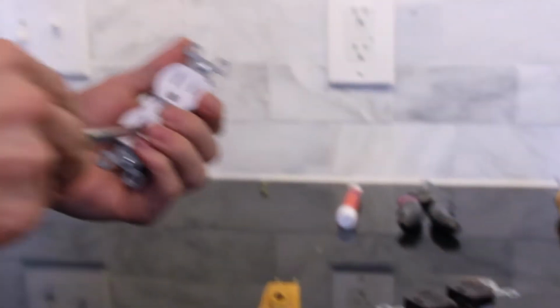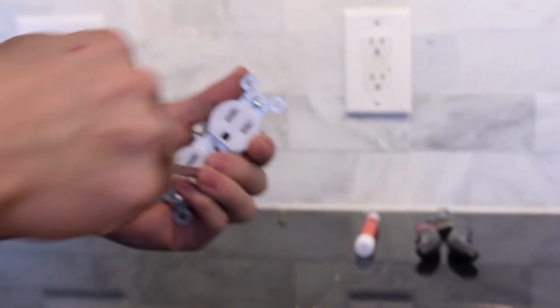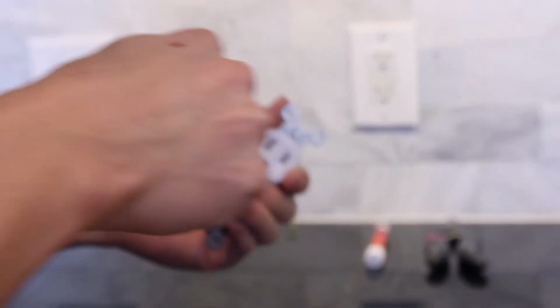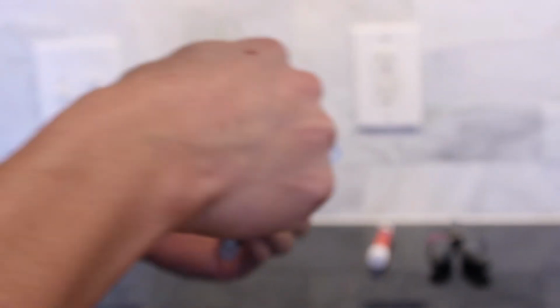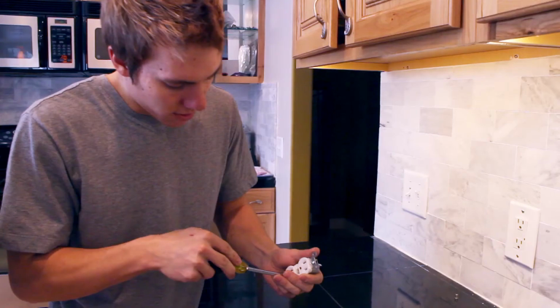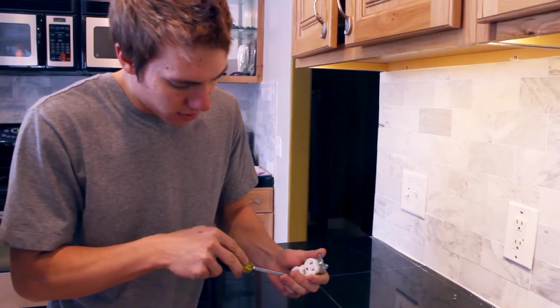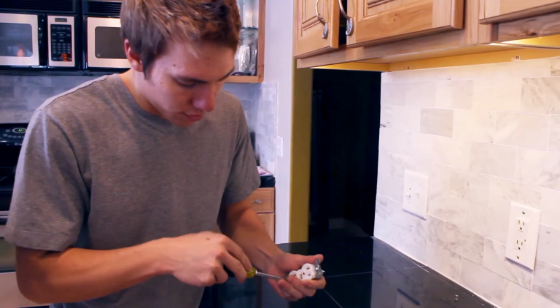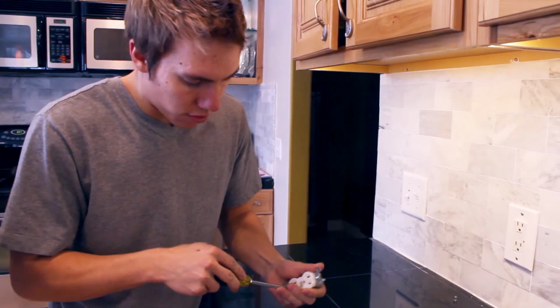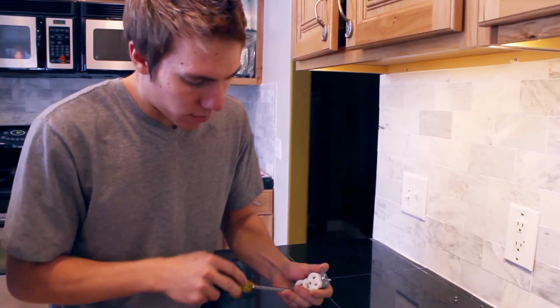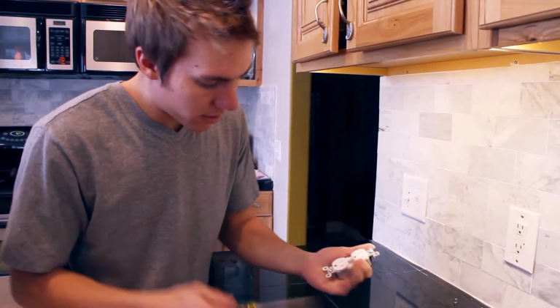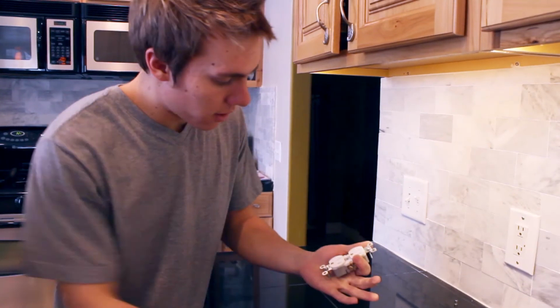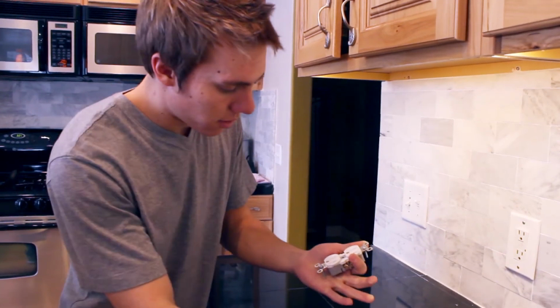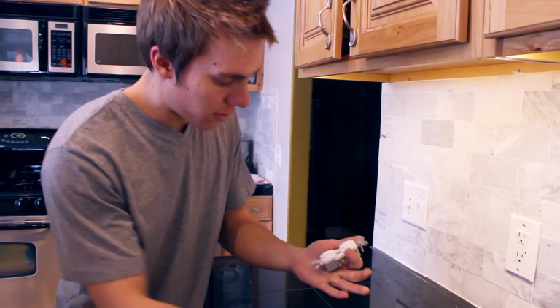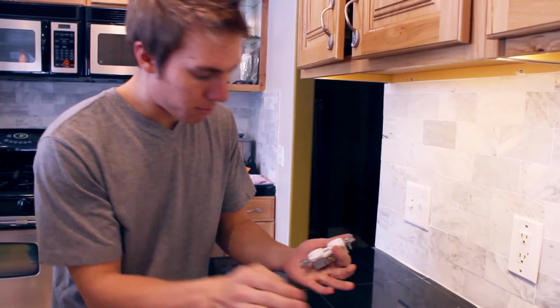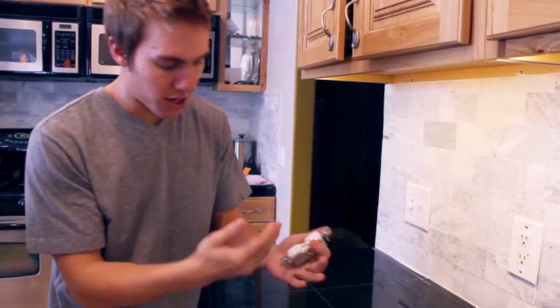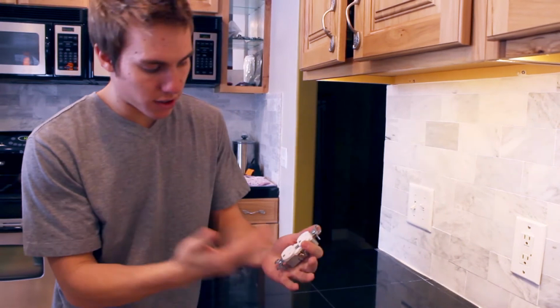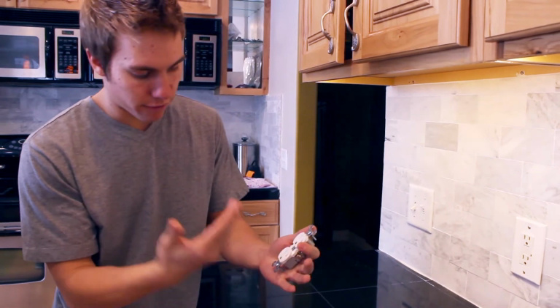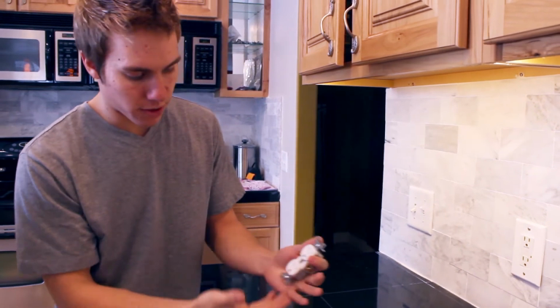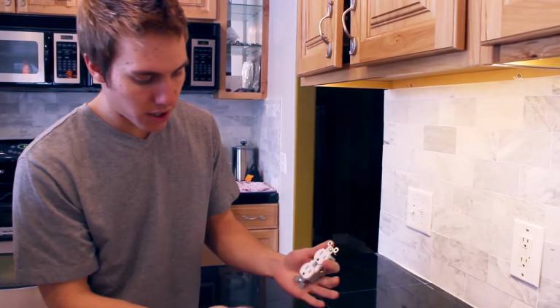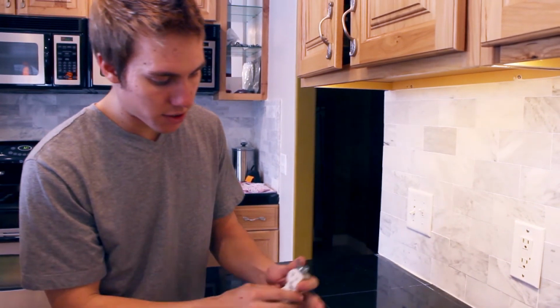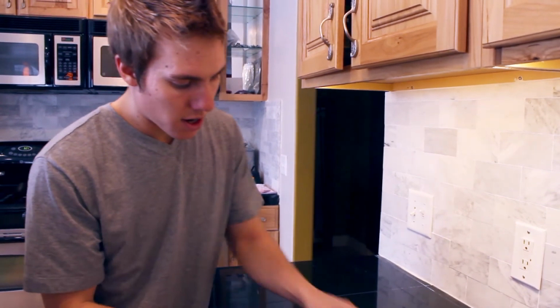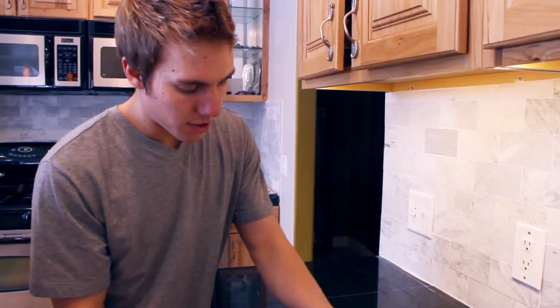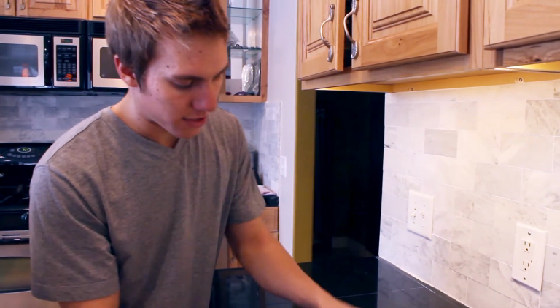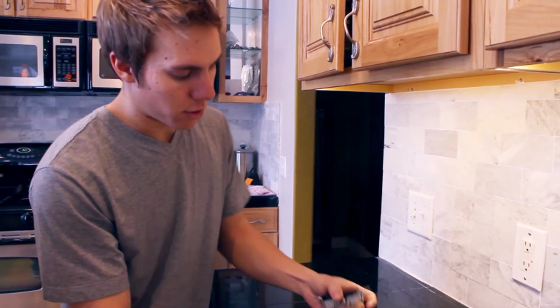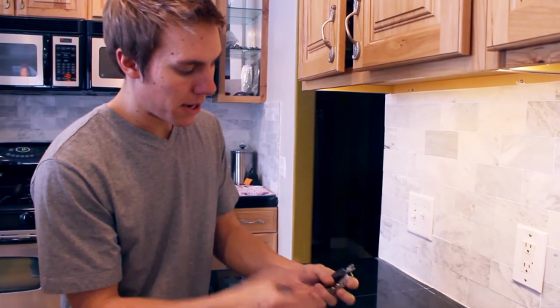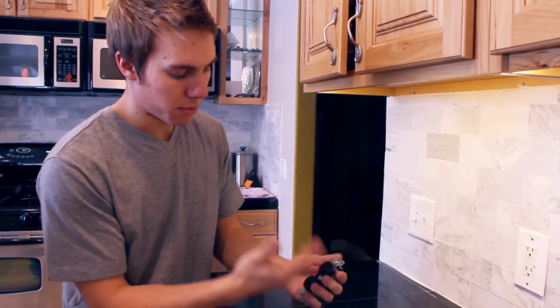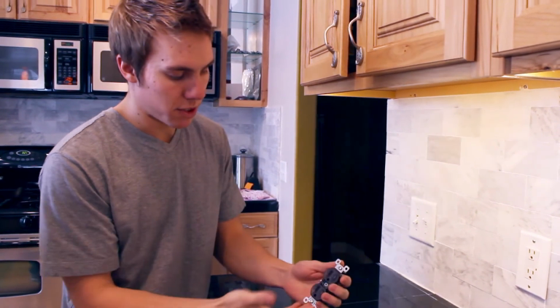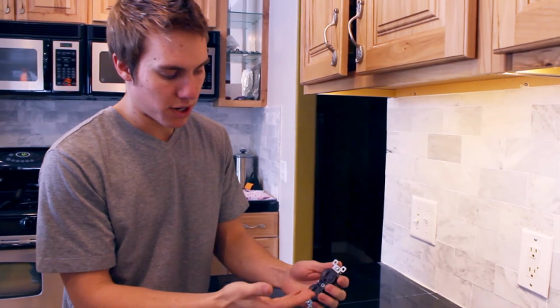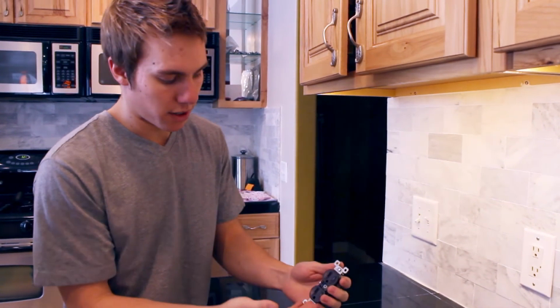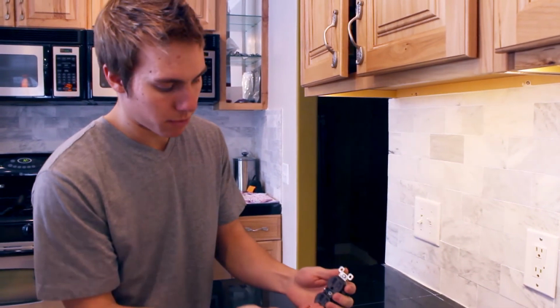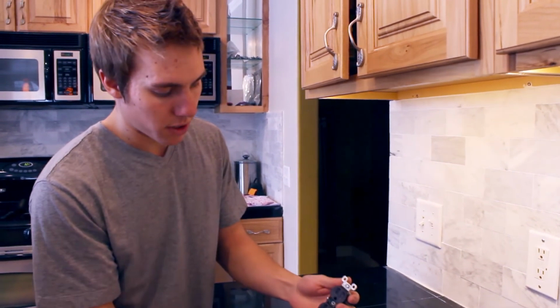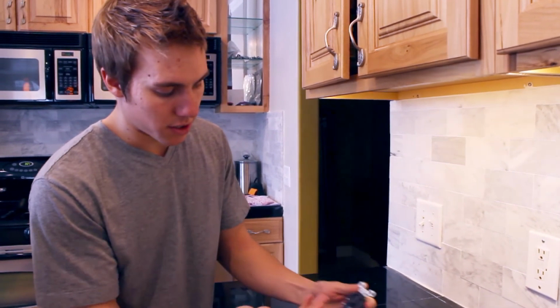Non-tamper-resistant — it'll just go right in there. Nothing protecting it from the leads. The tamper-resistant one has a little plastic piece protecting it from the leads.